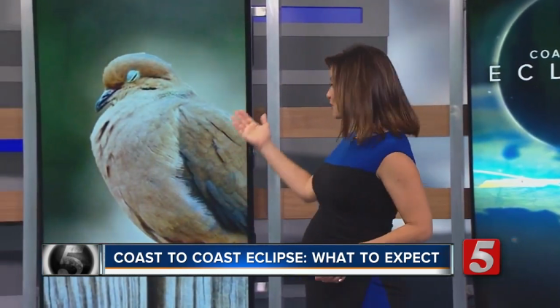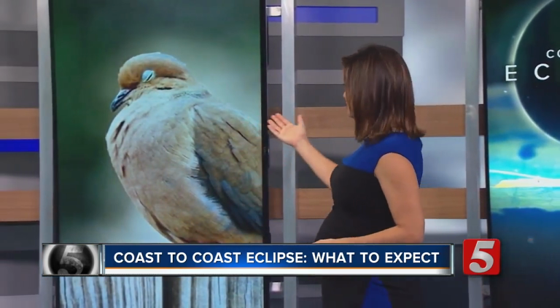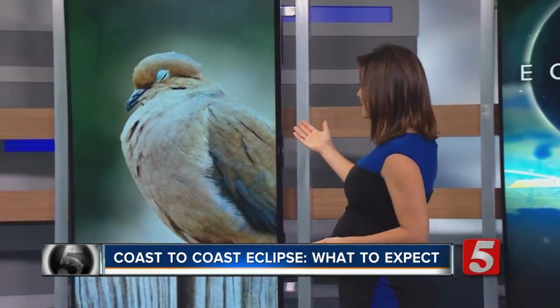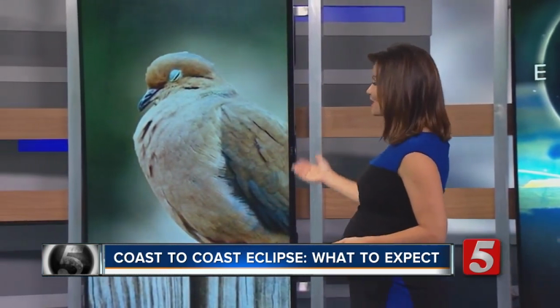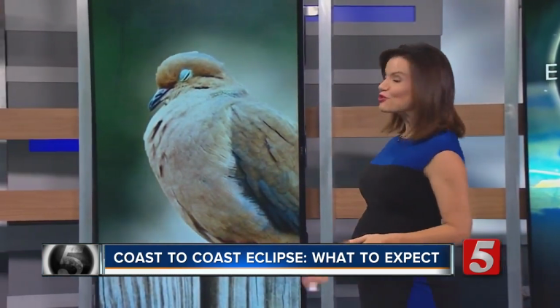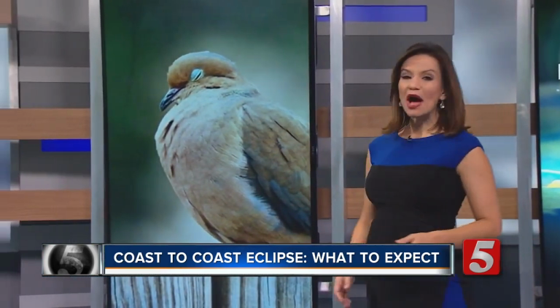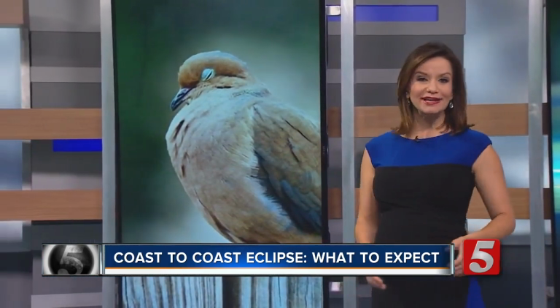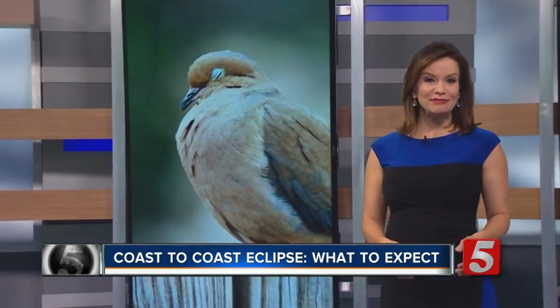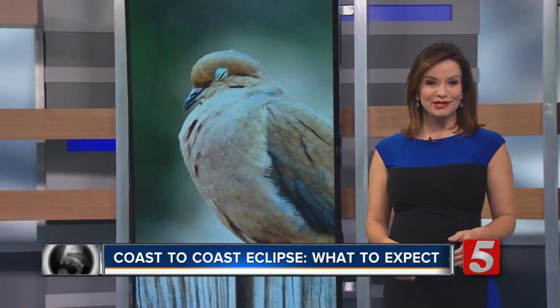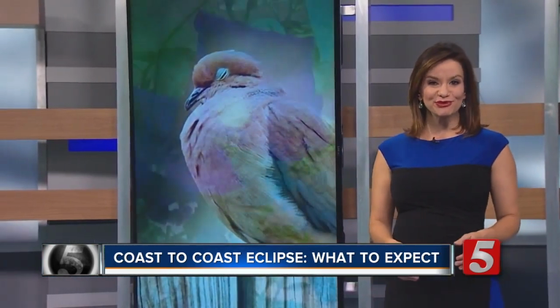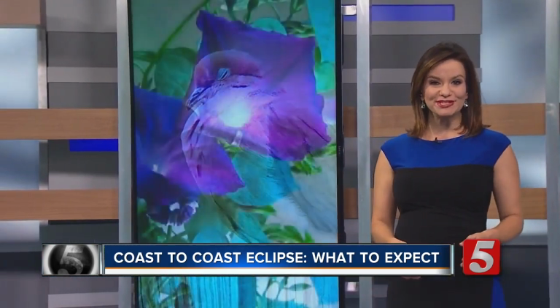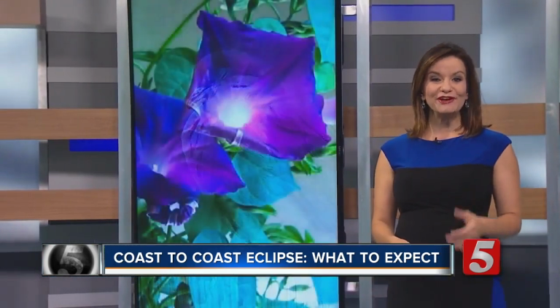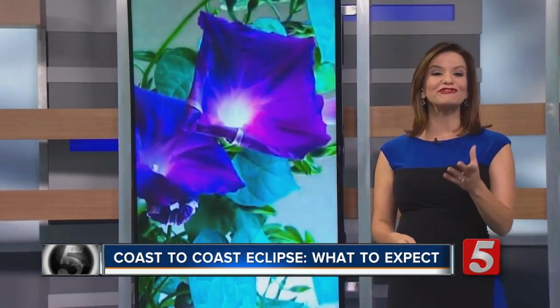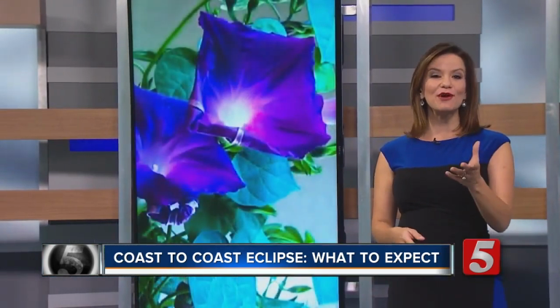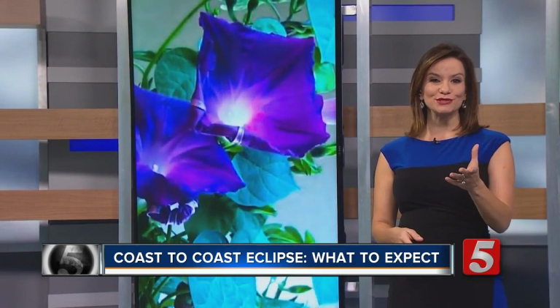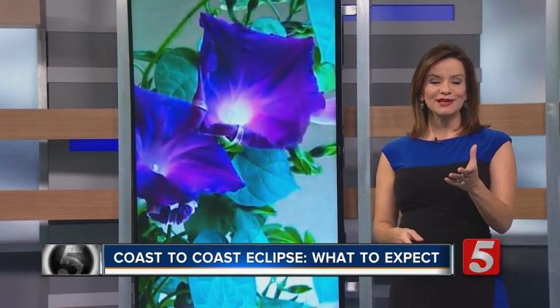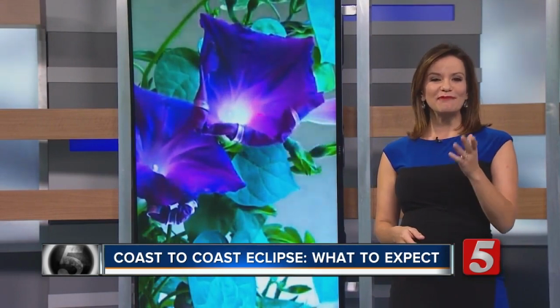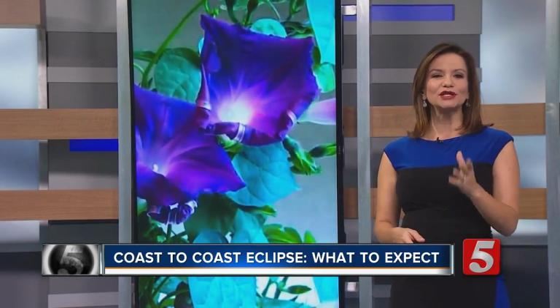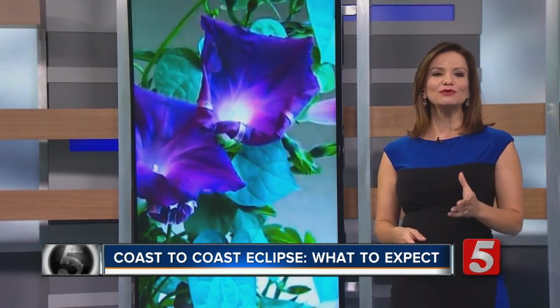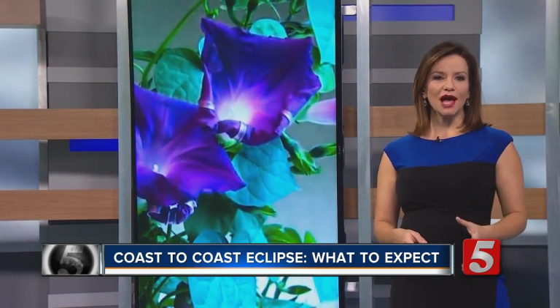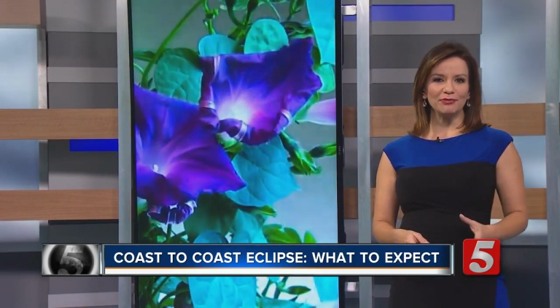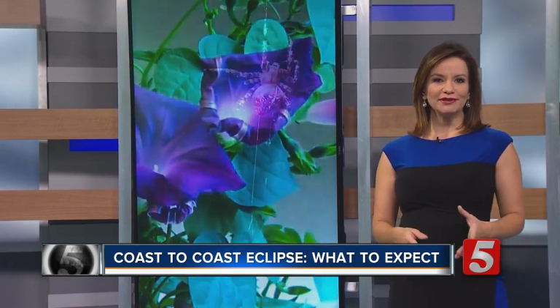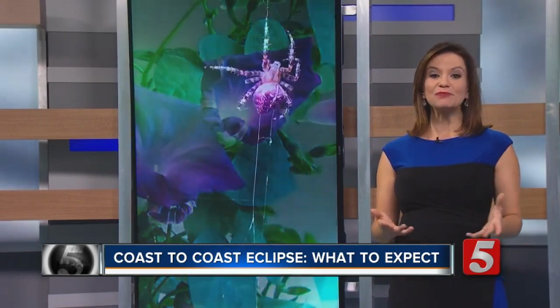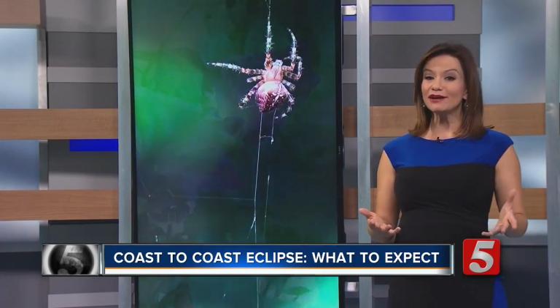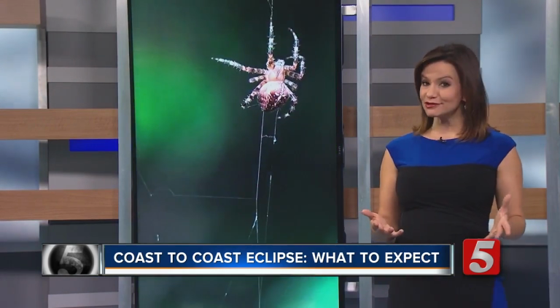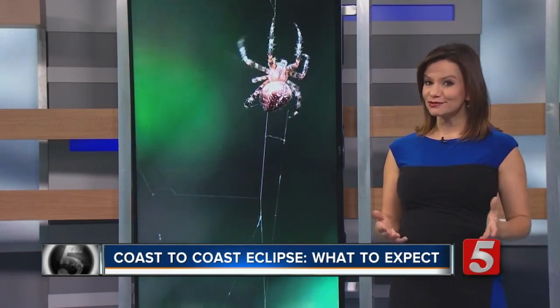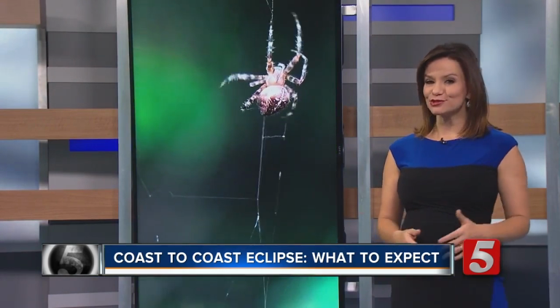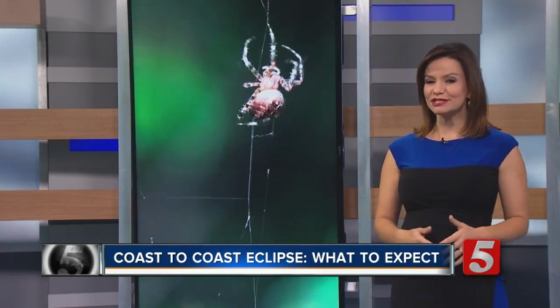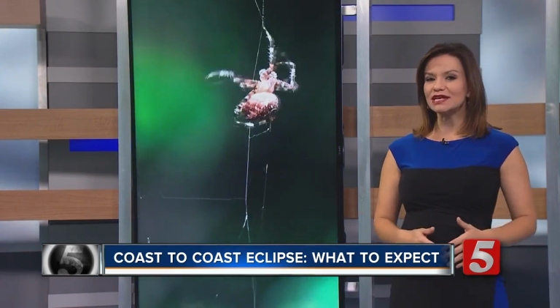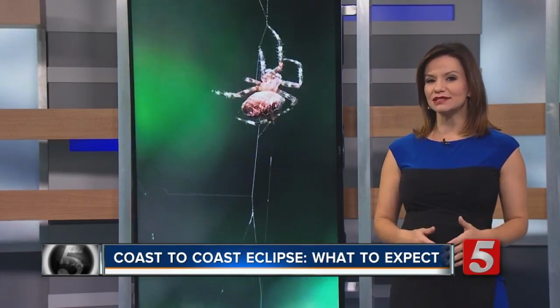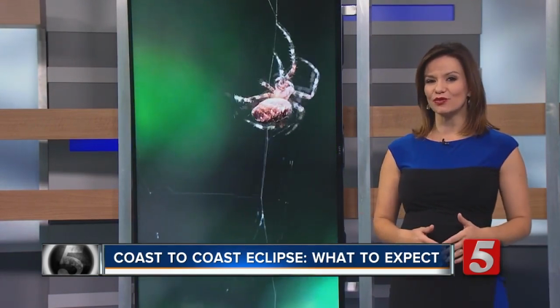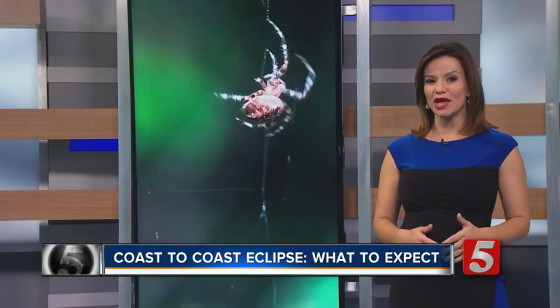Birds may become quiet and begin roosting. Flowers may close up. Spiders will start tending to their webs.